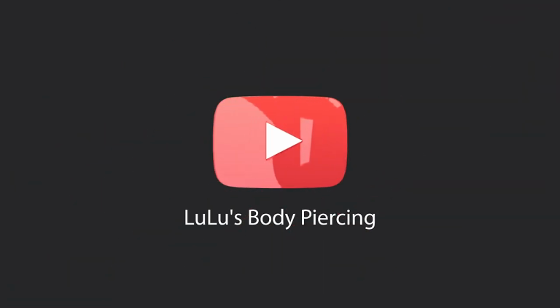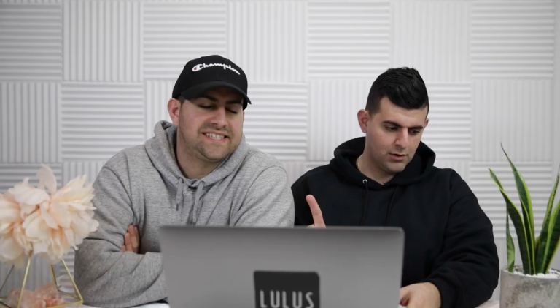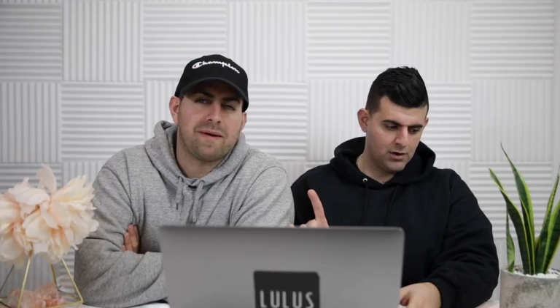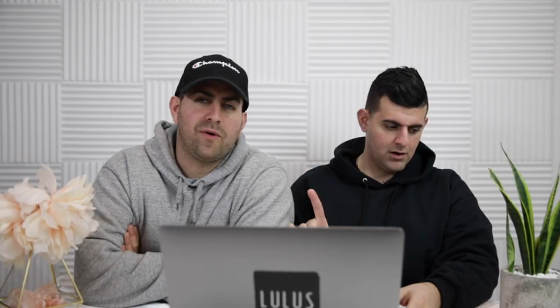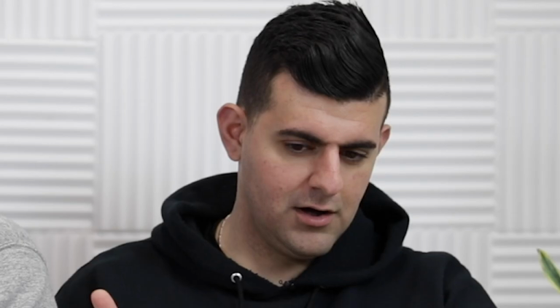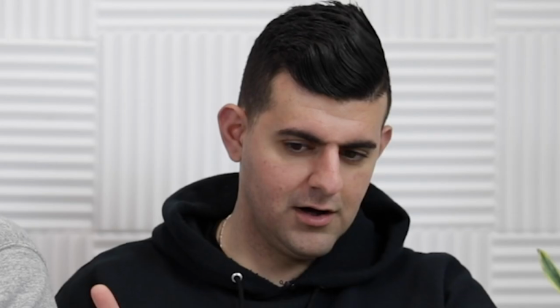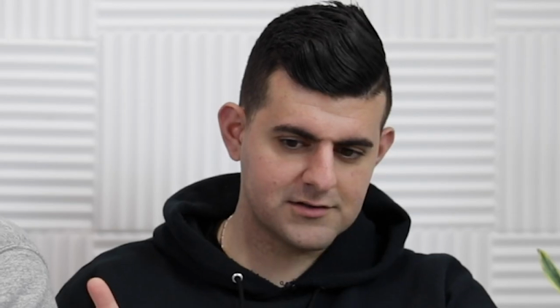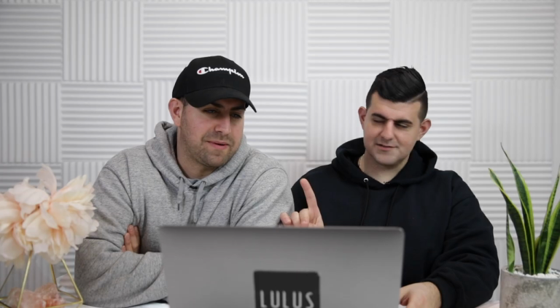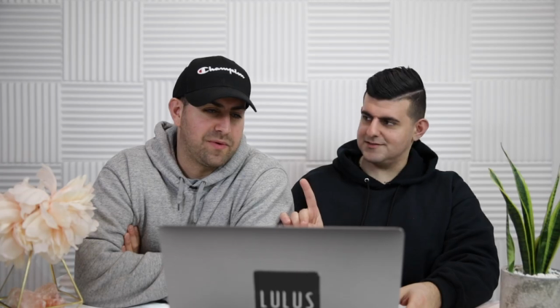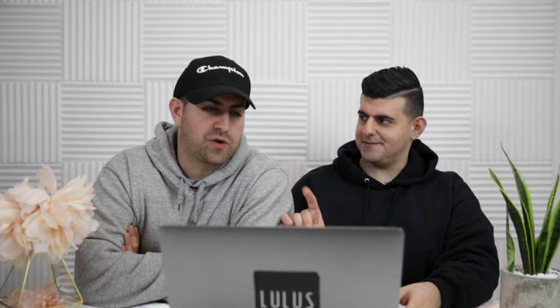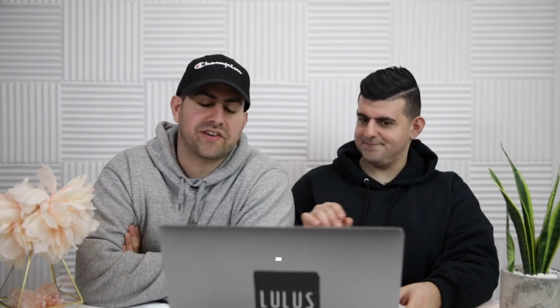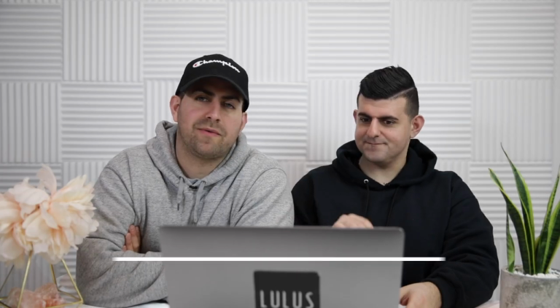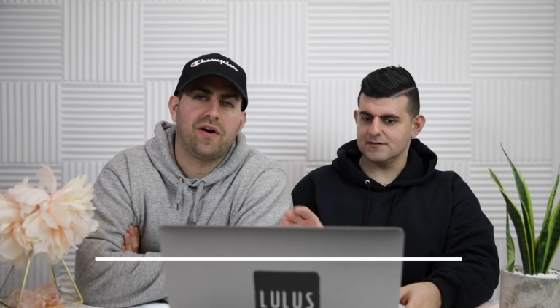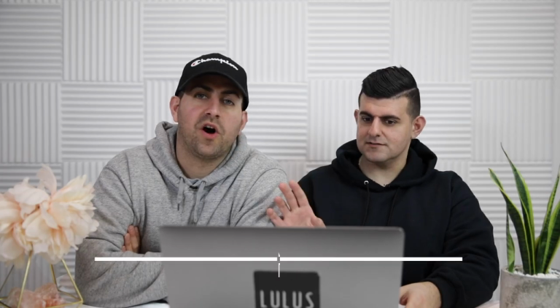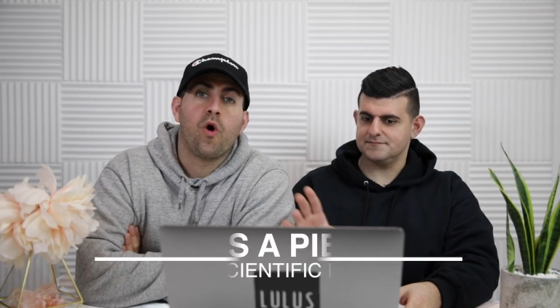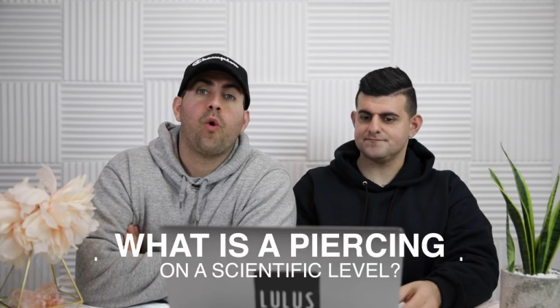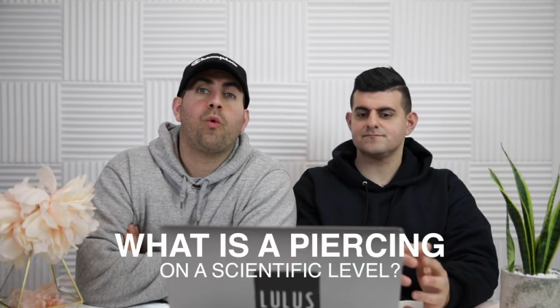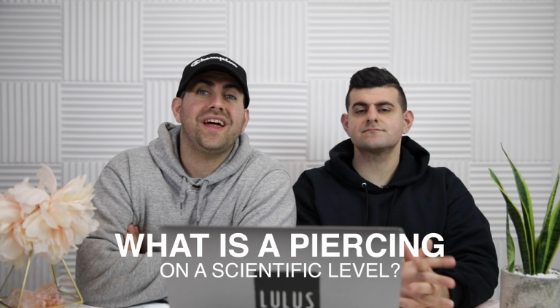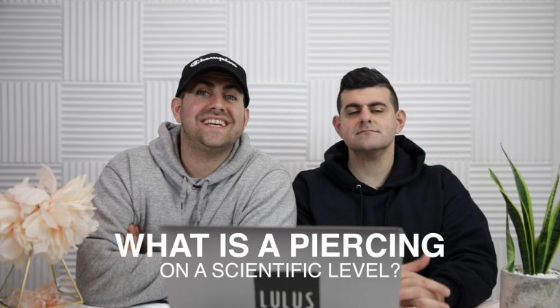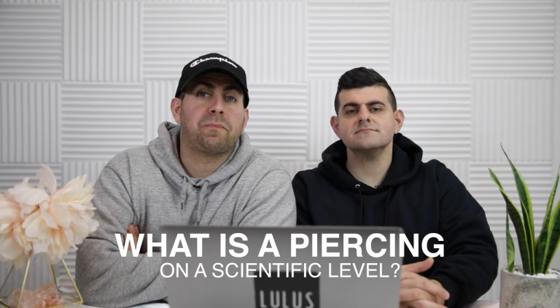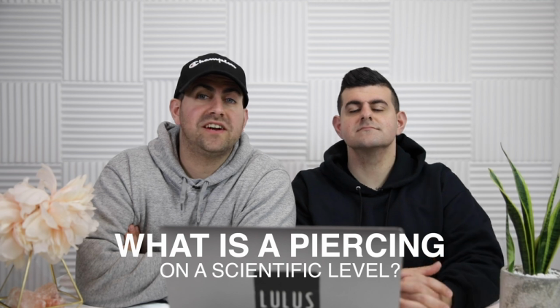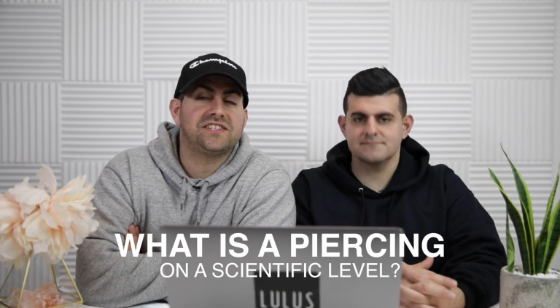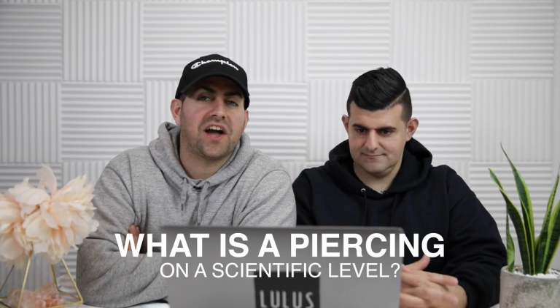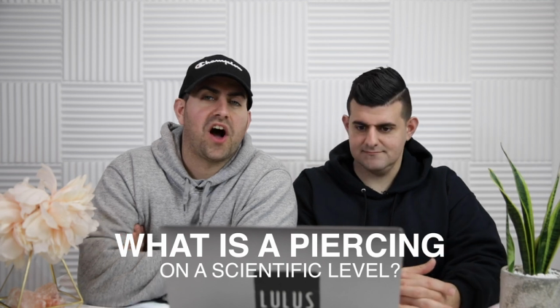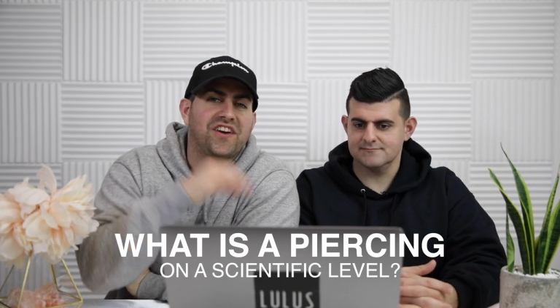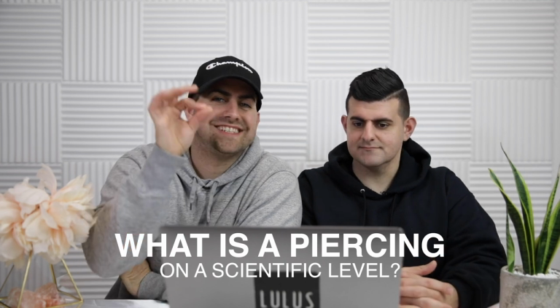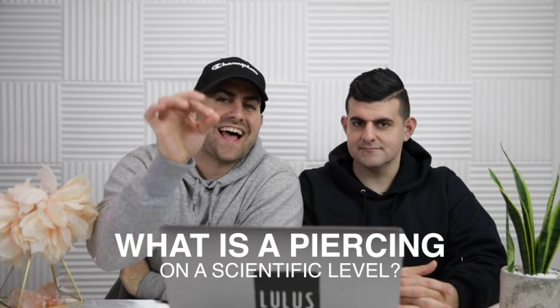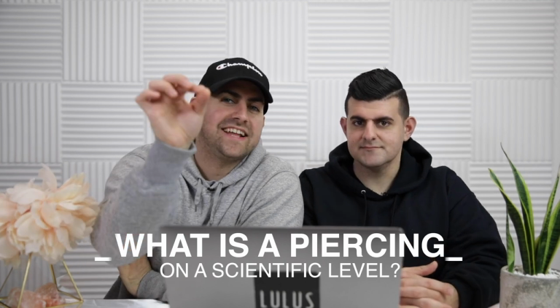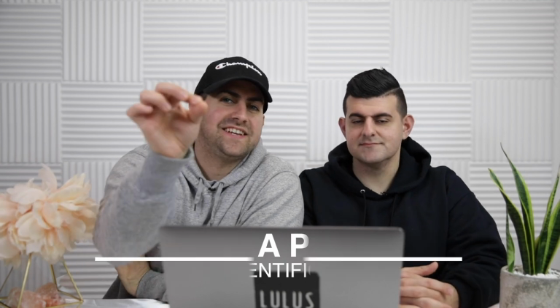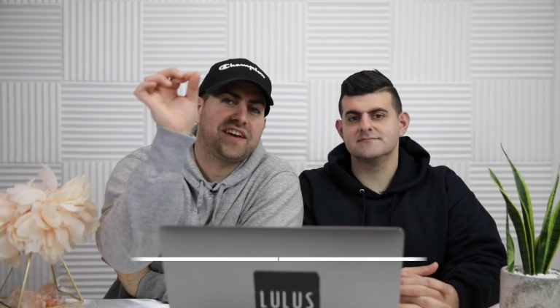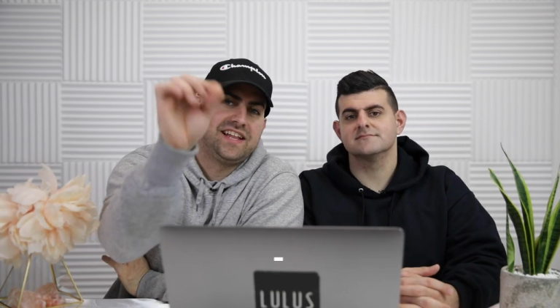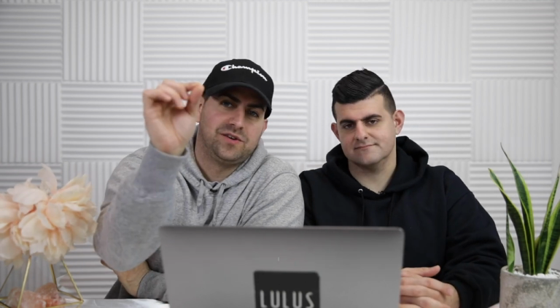Step number one, question number one: what is a piercing on a scientific level?